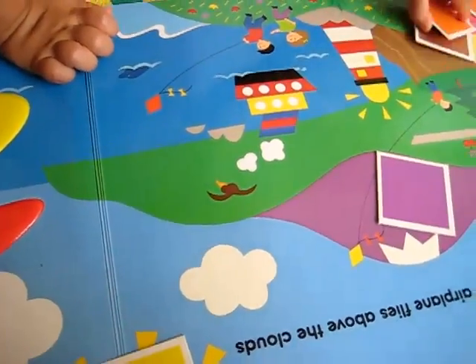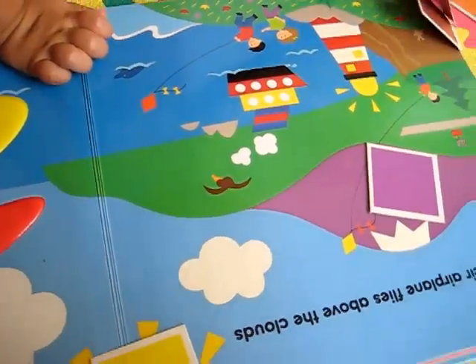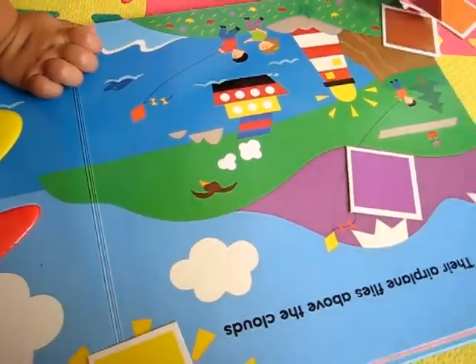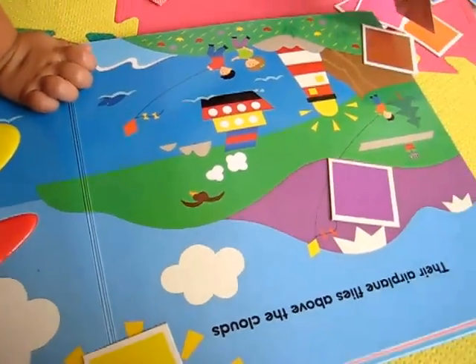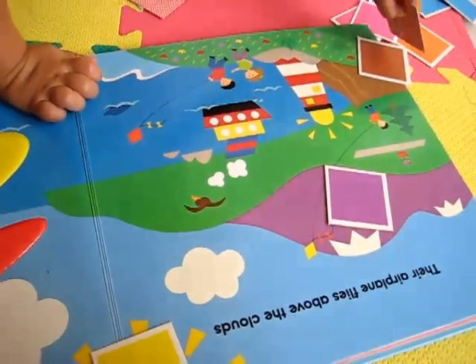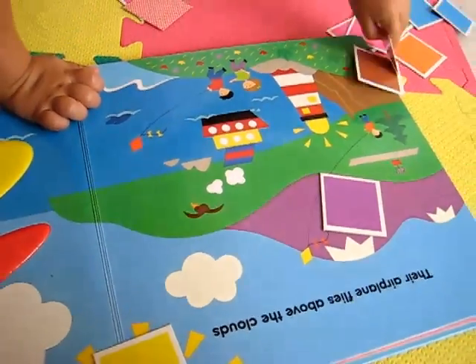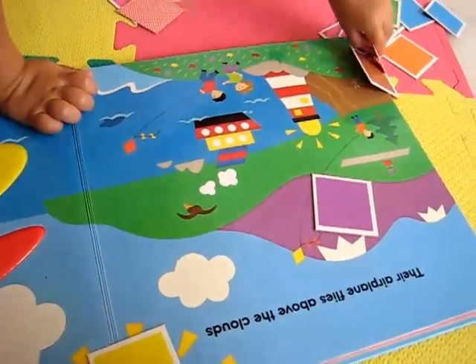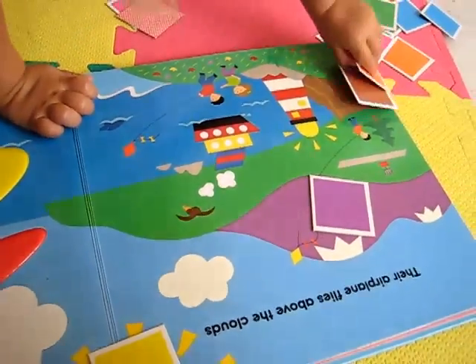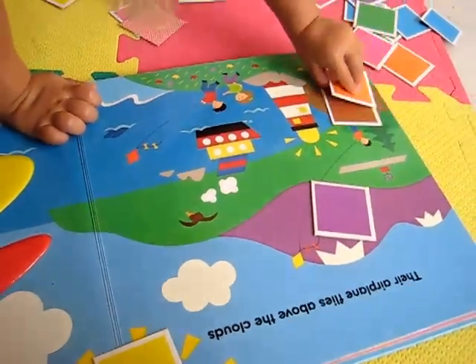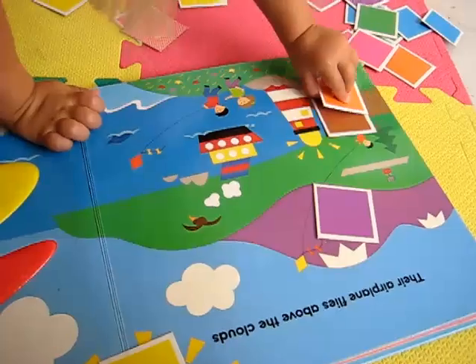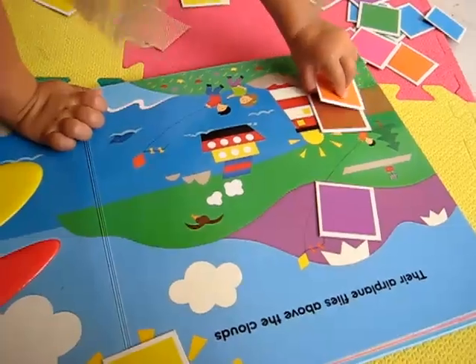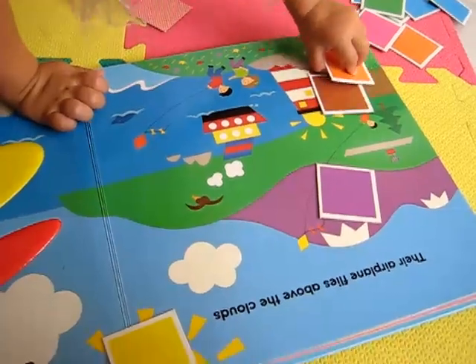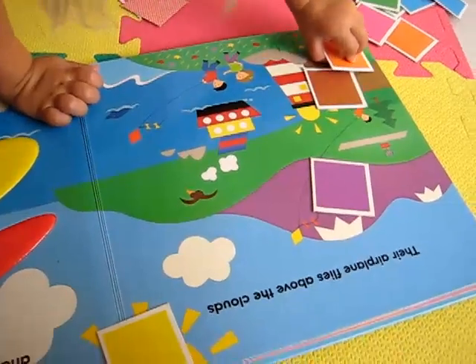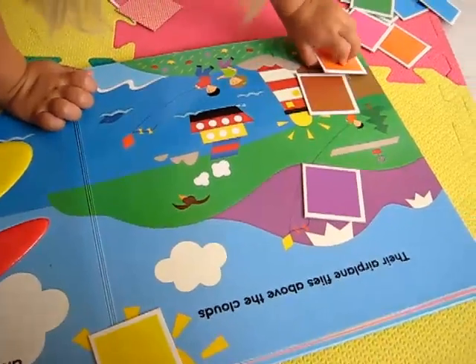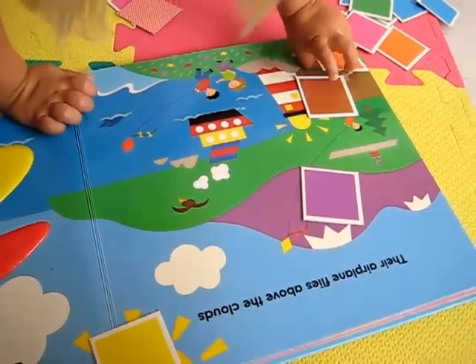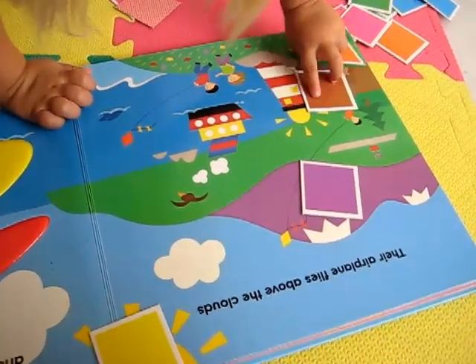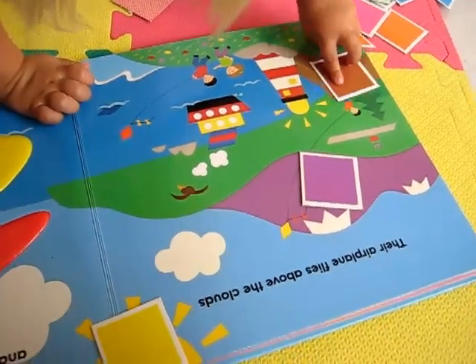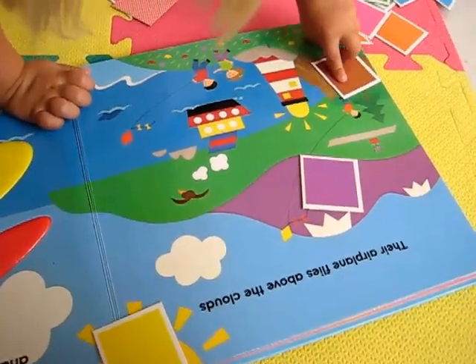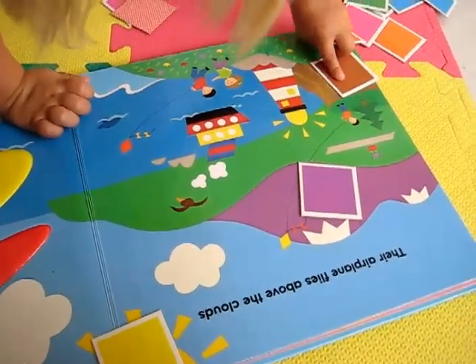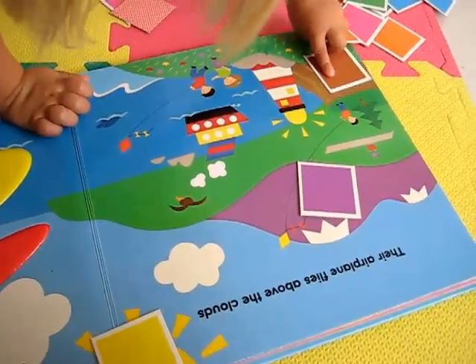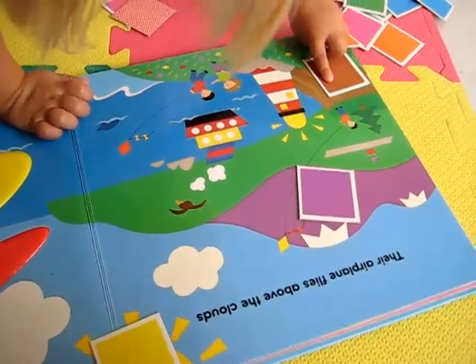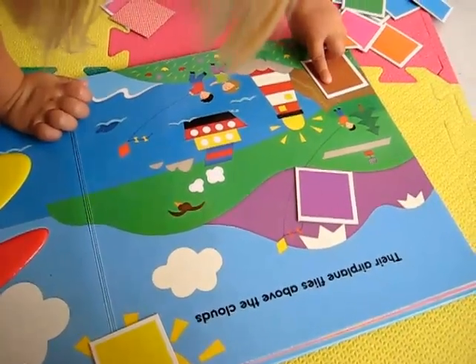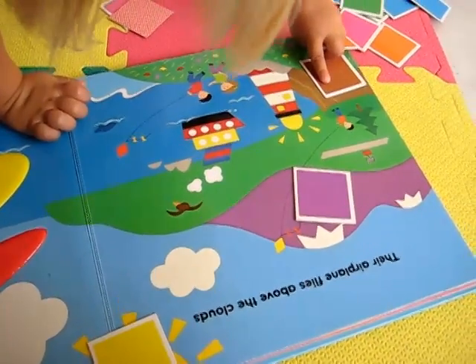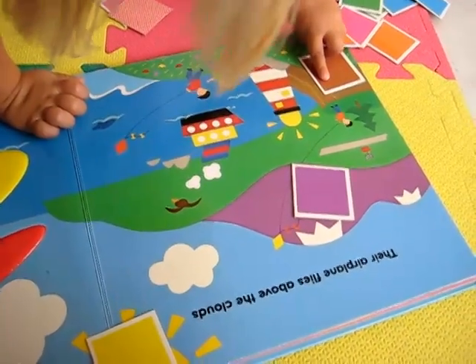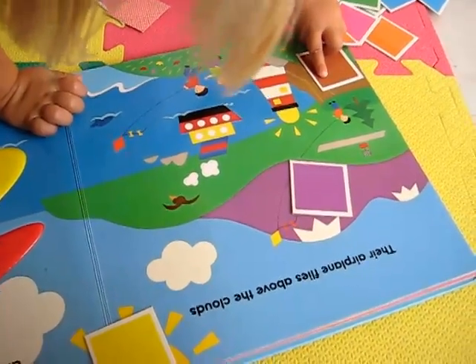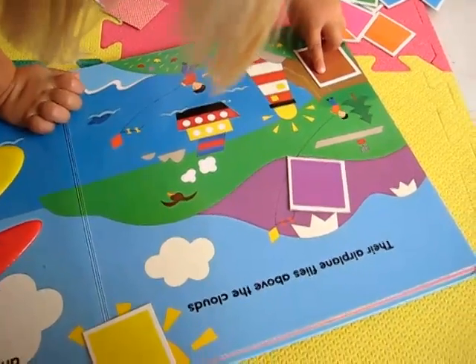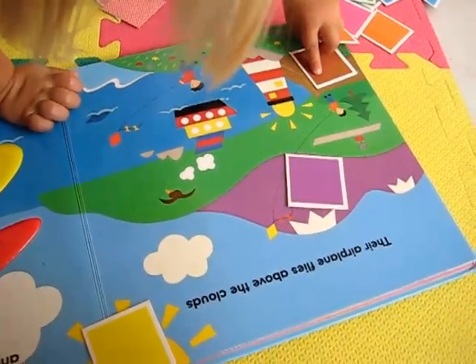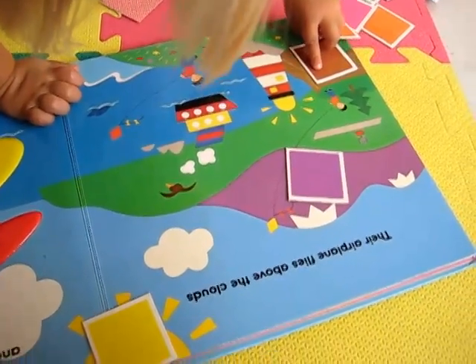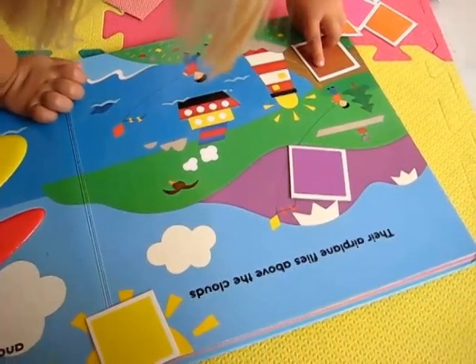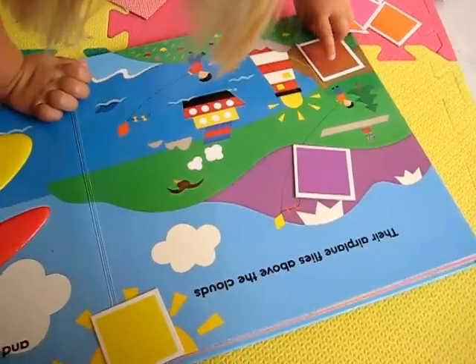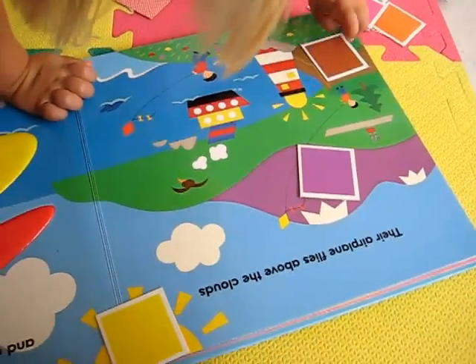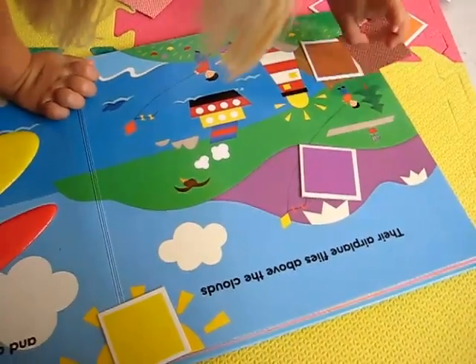So I'm sure your little one will enjoy this game. All right, let's see.